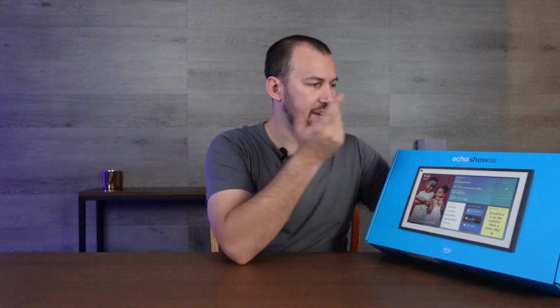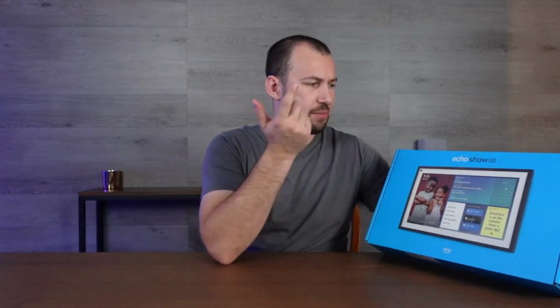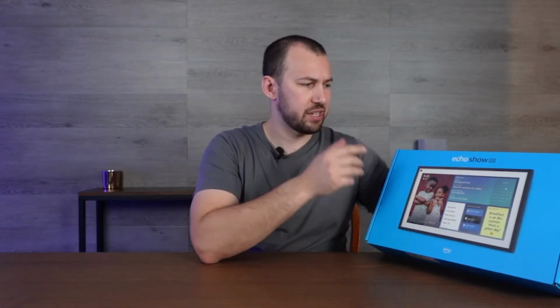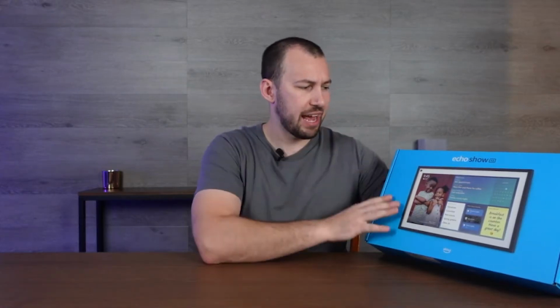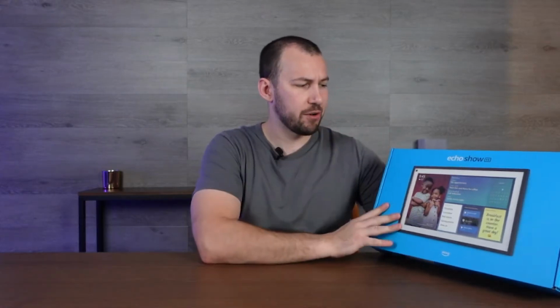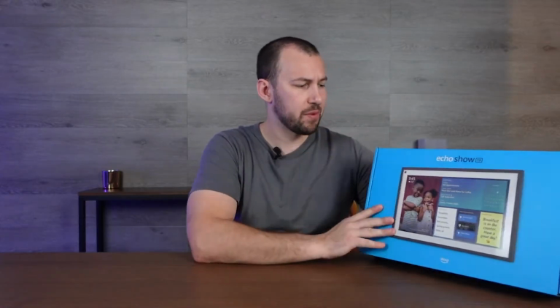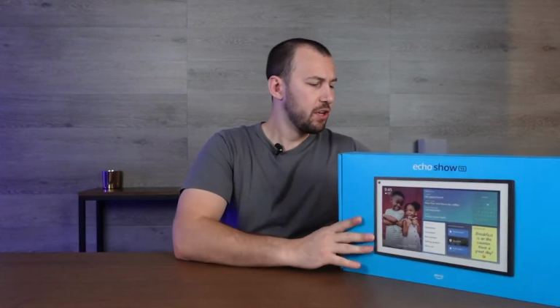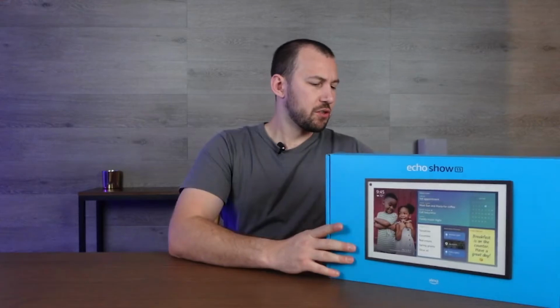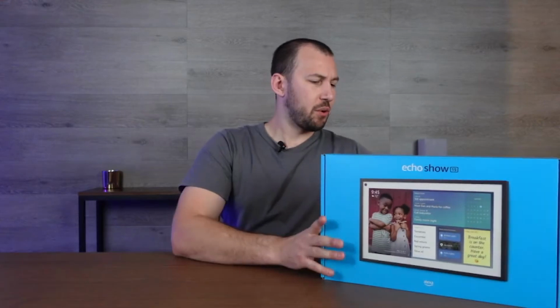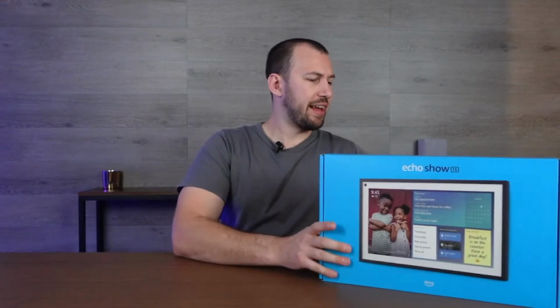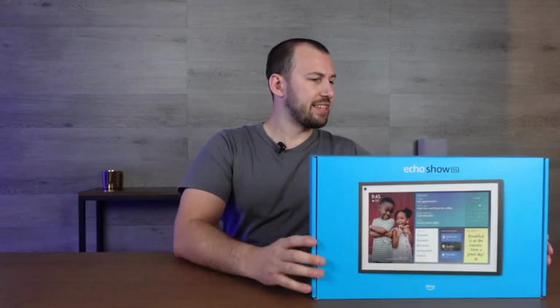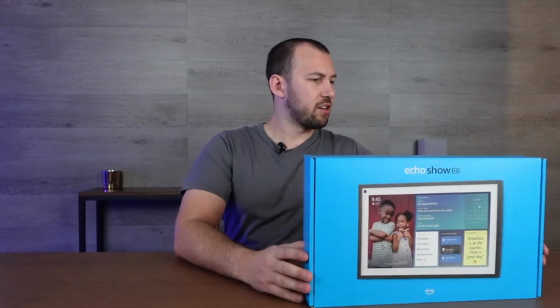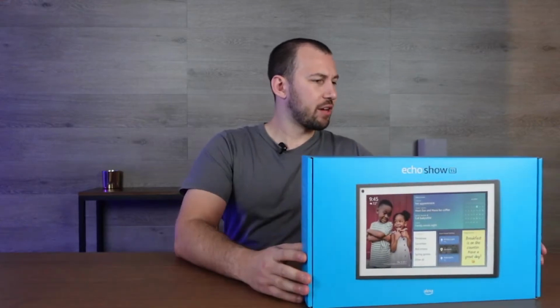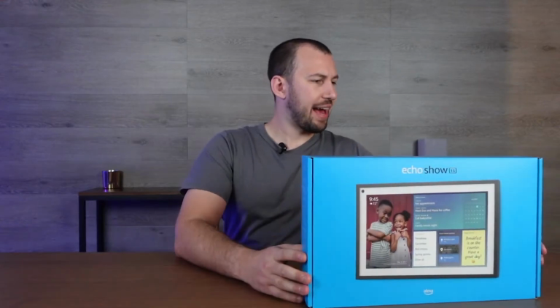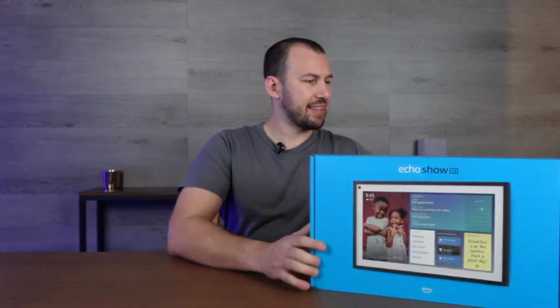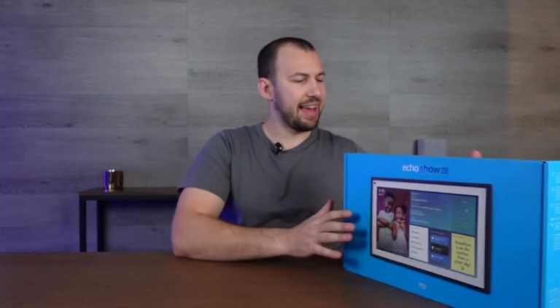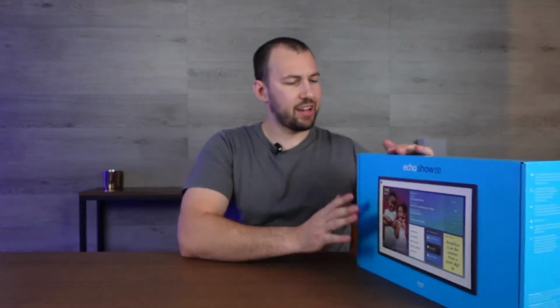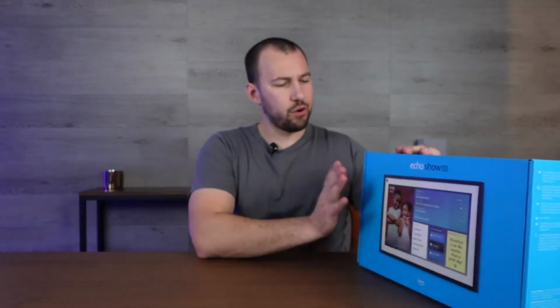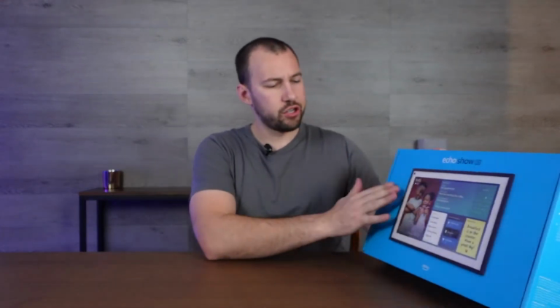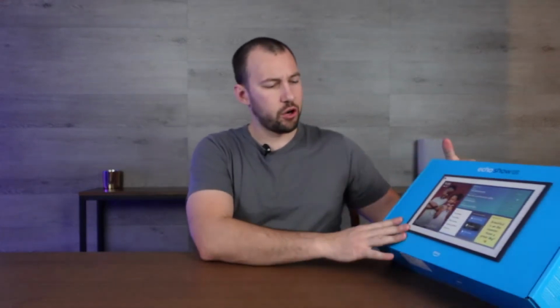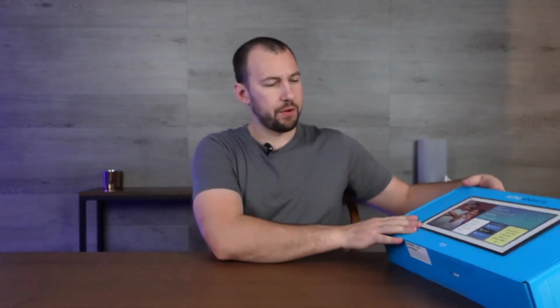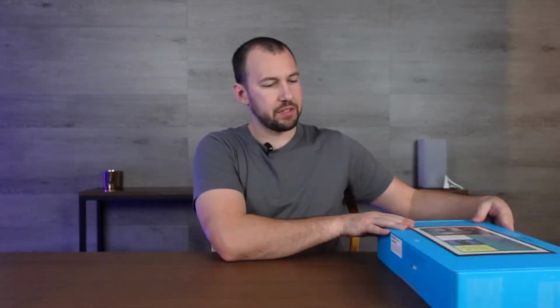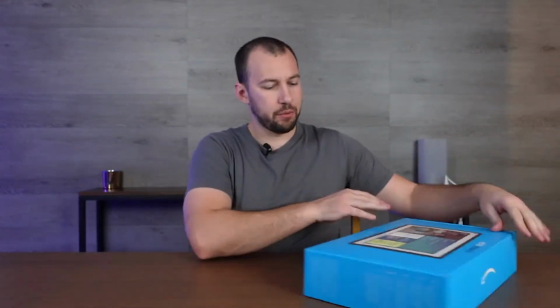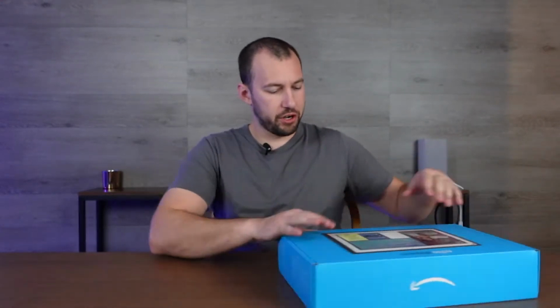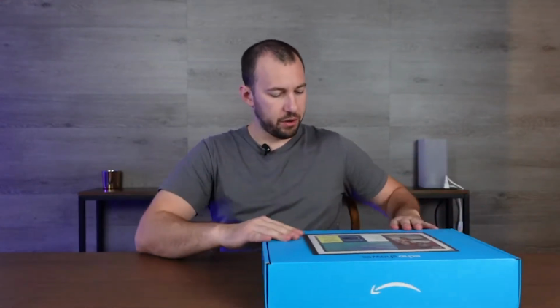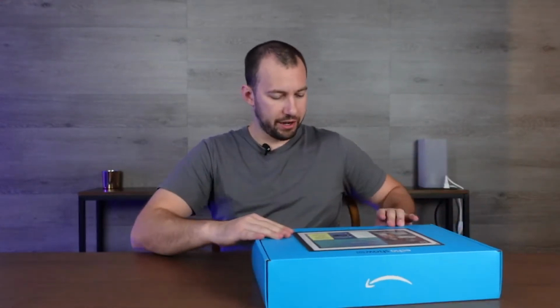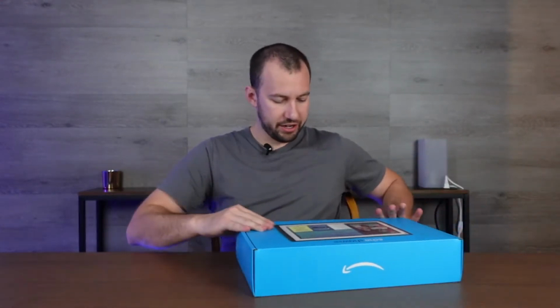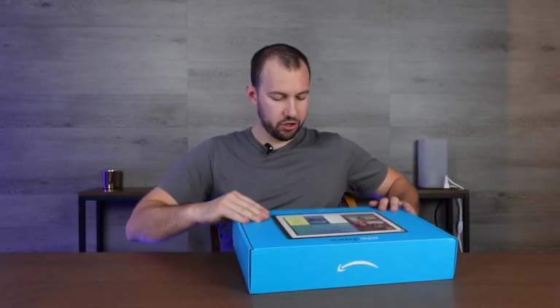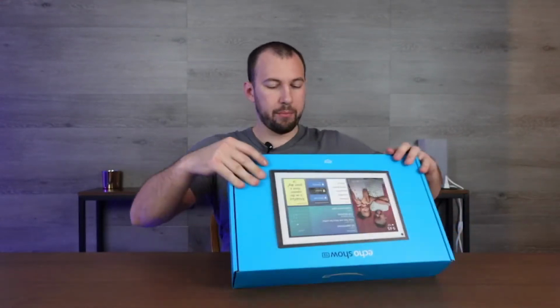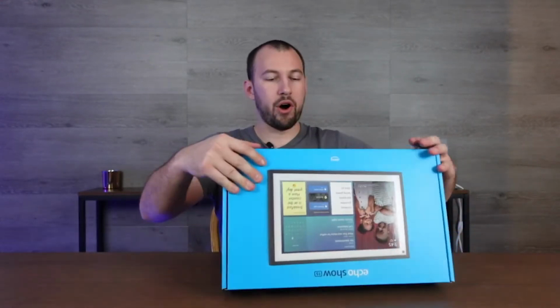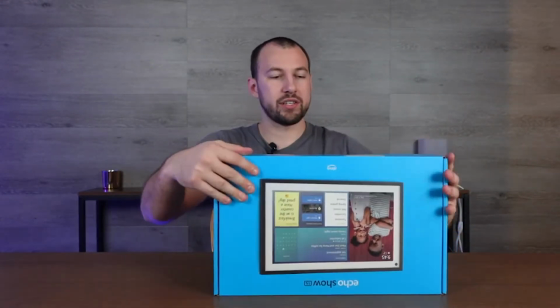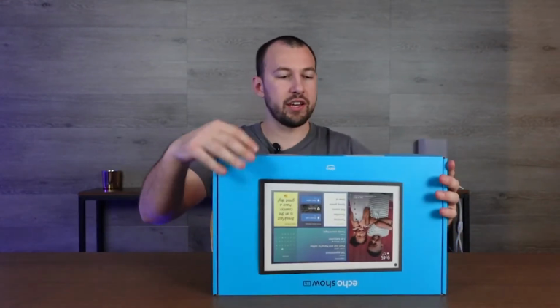It even has a built-in camera. So let's go ahead and take a look at the Echo Show 15 and we're going to do an initial unboxing here.